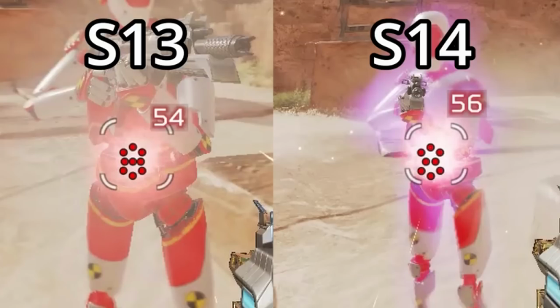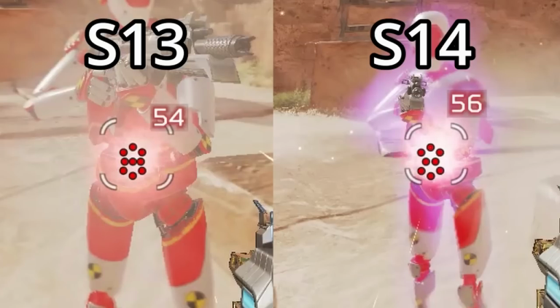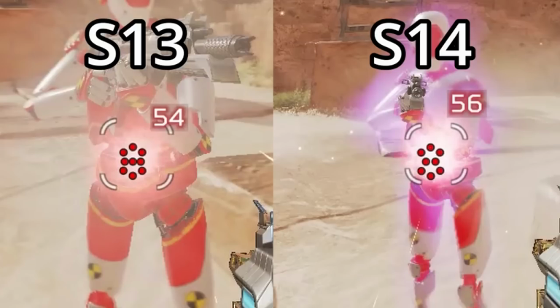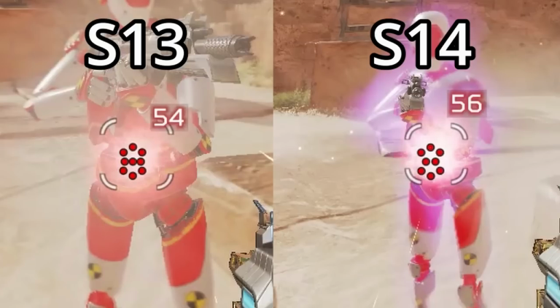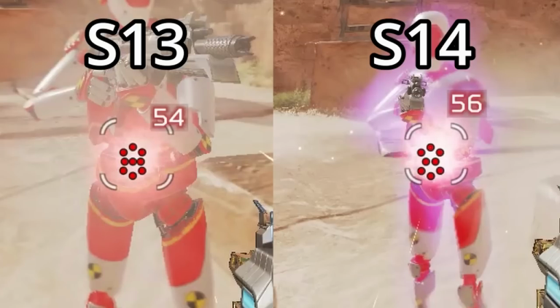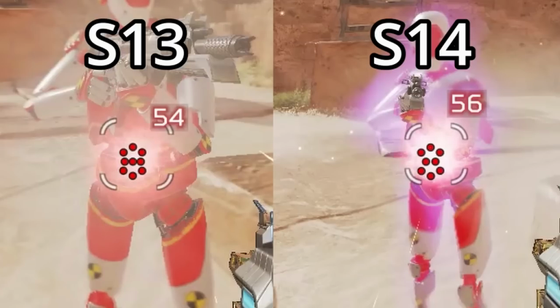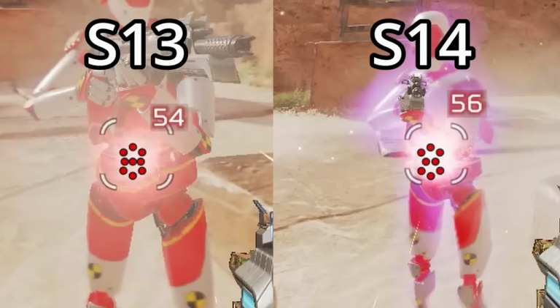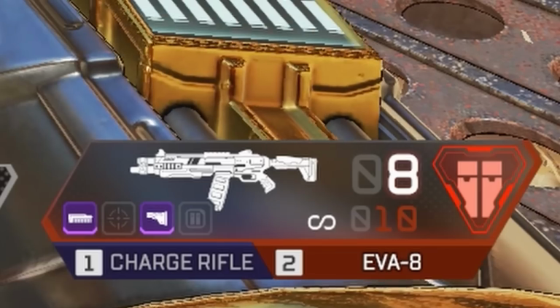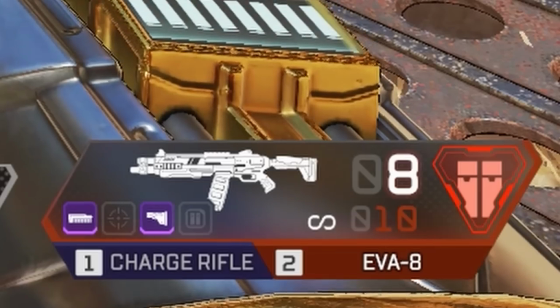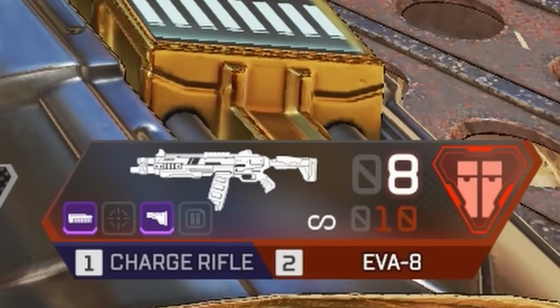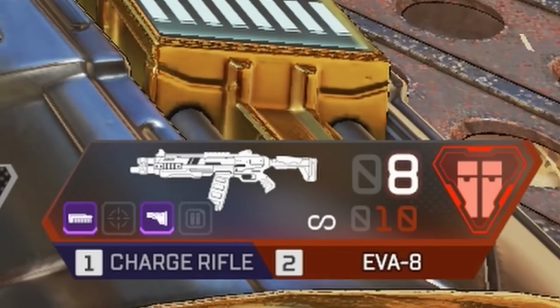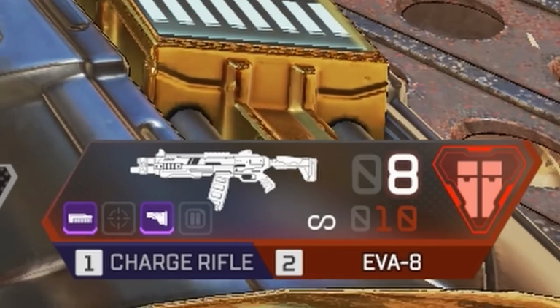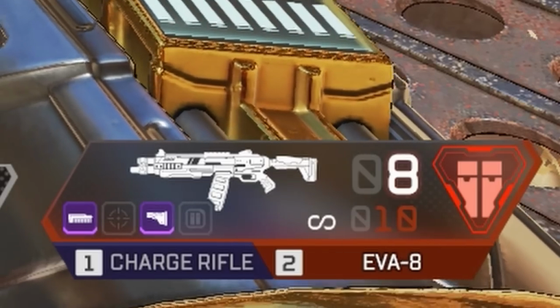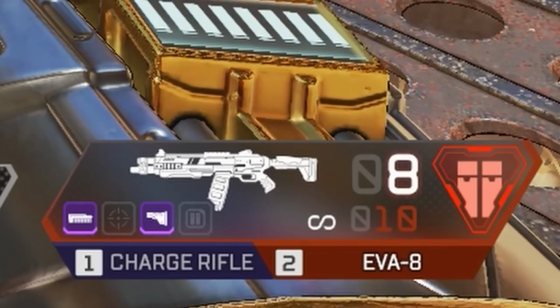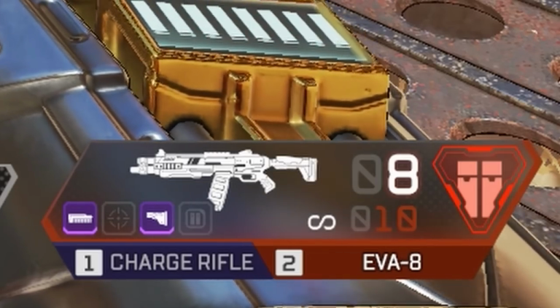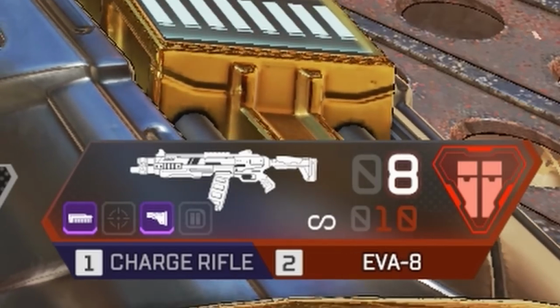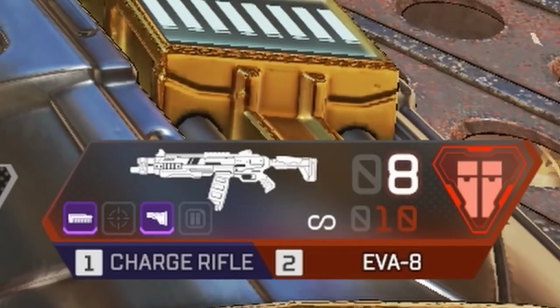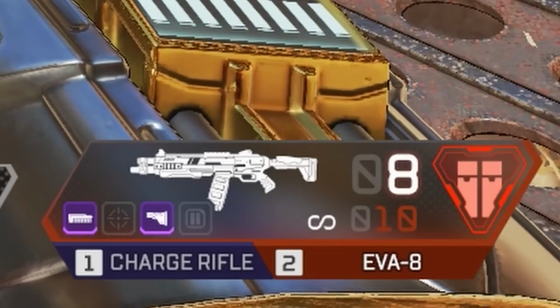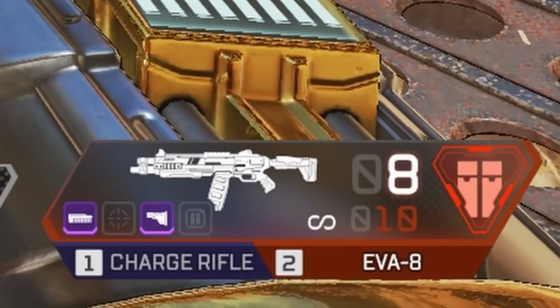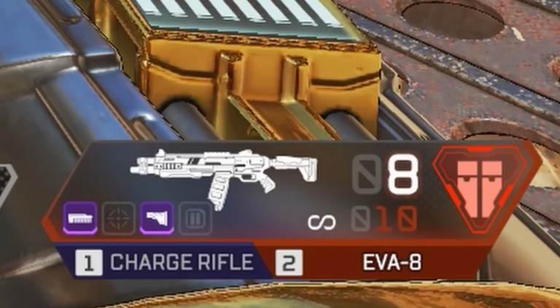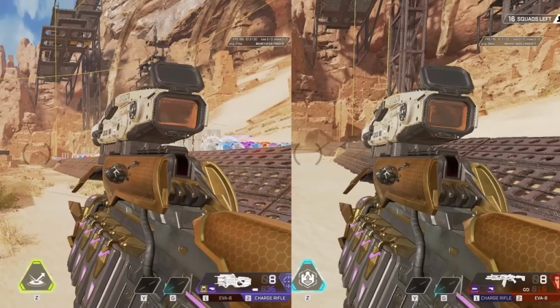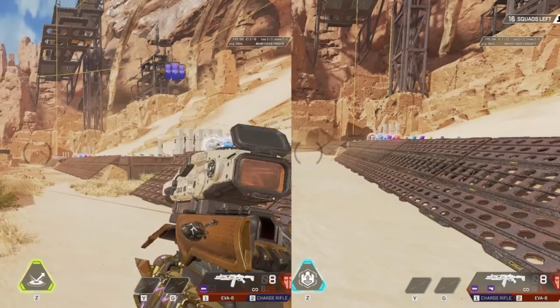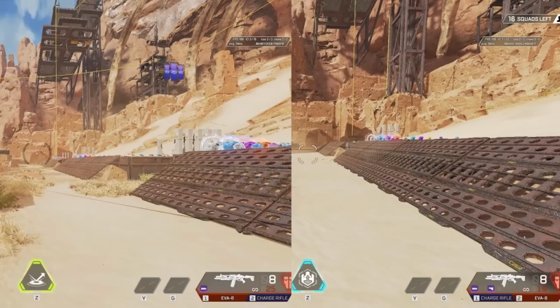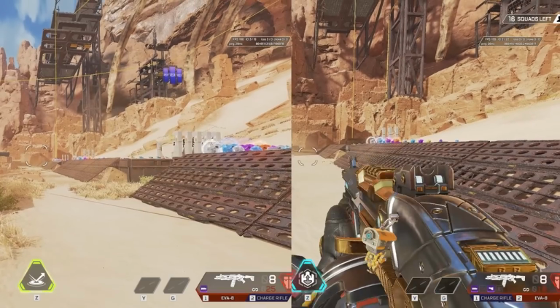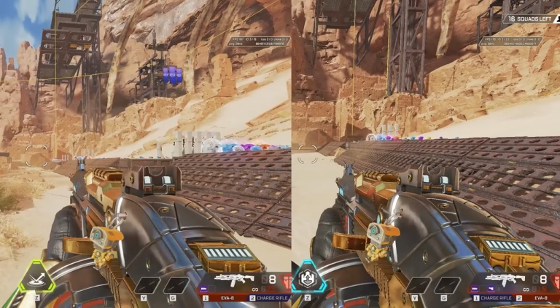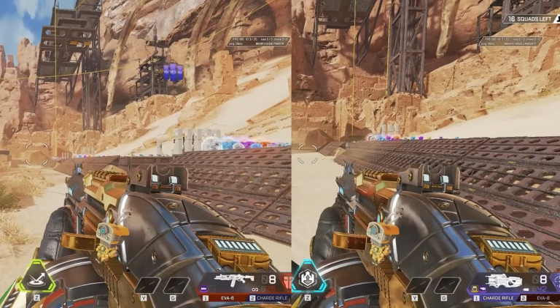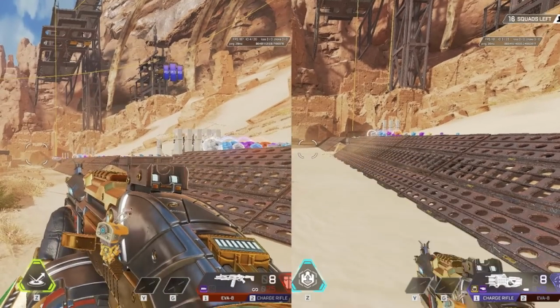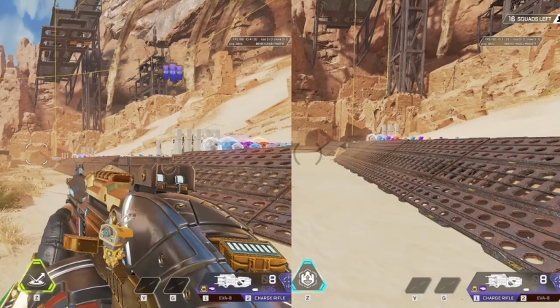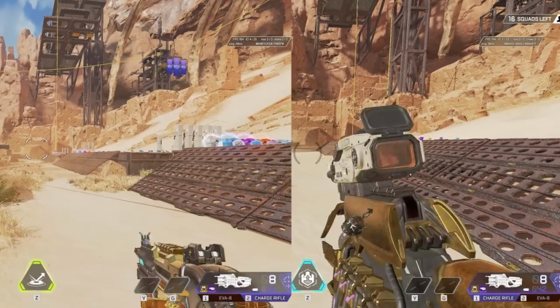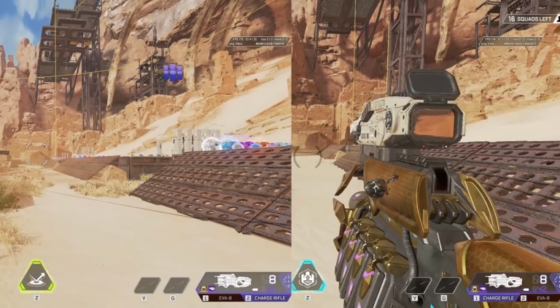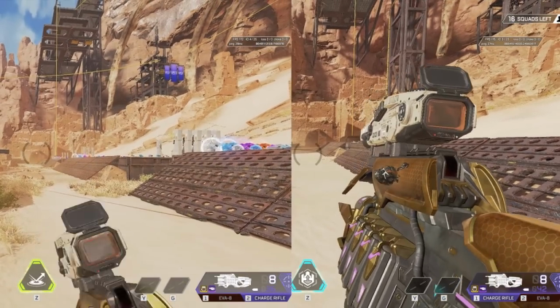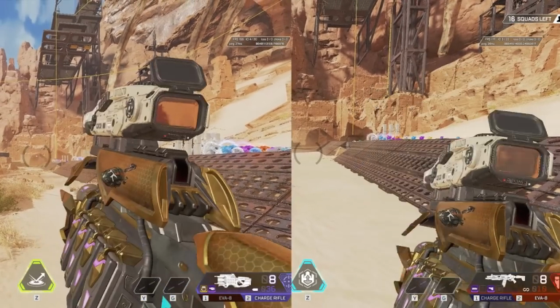Also interesting is the EVA 8 can take stocks now, which obviously makes it quicker to swap weapons.